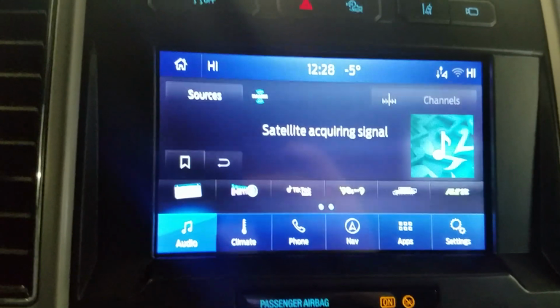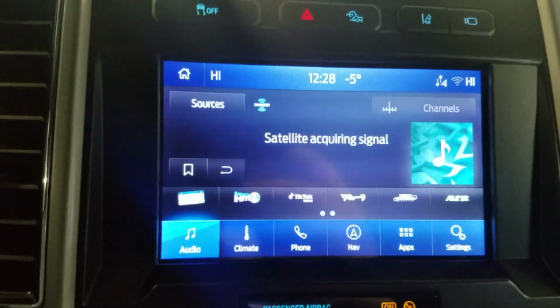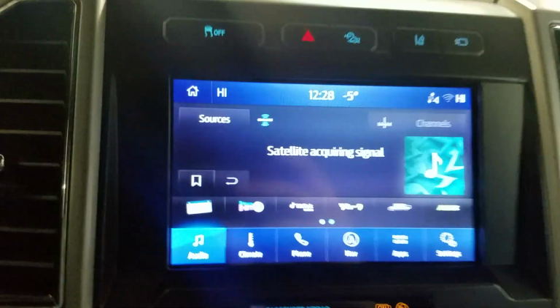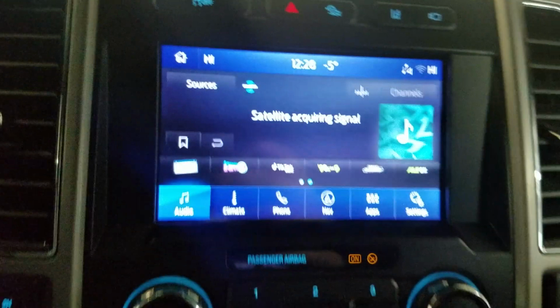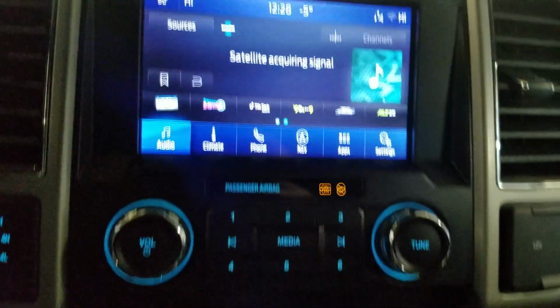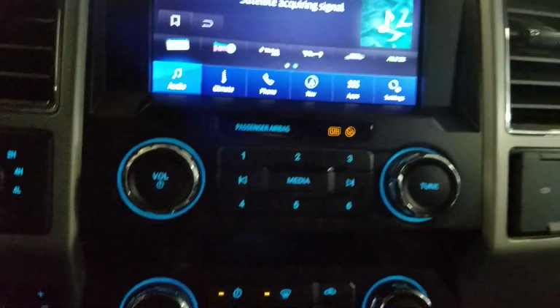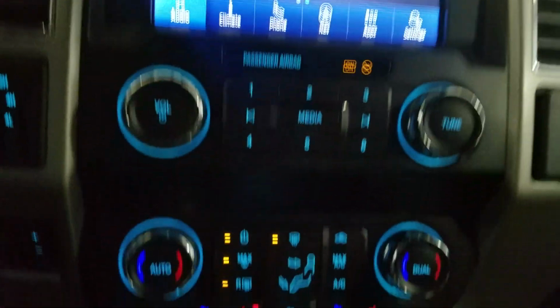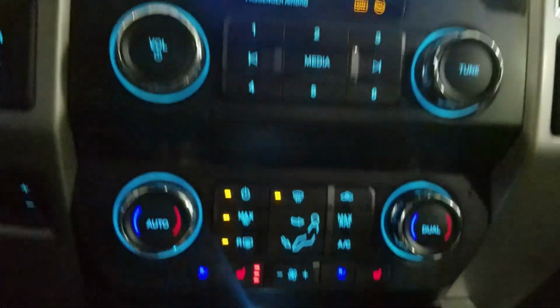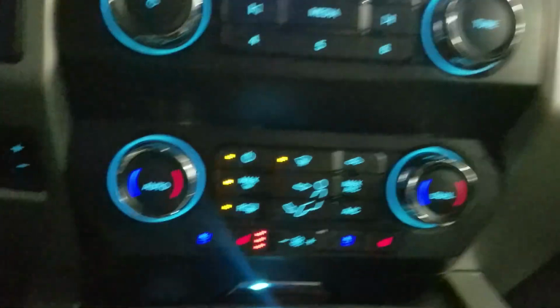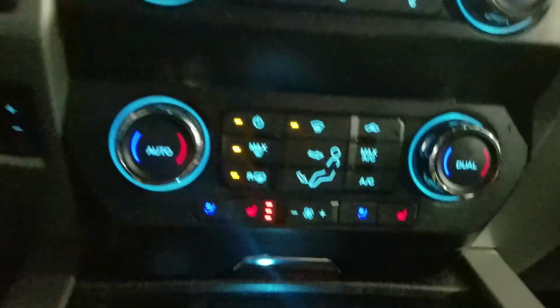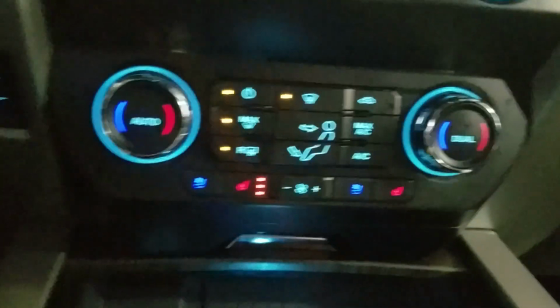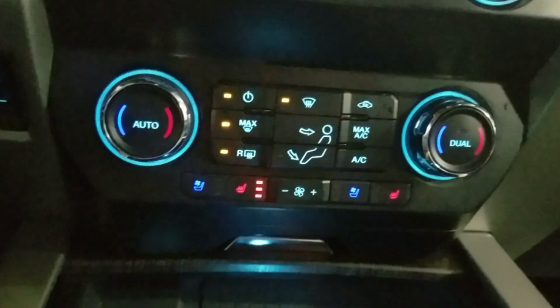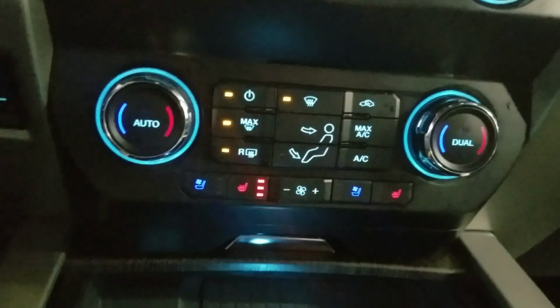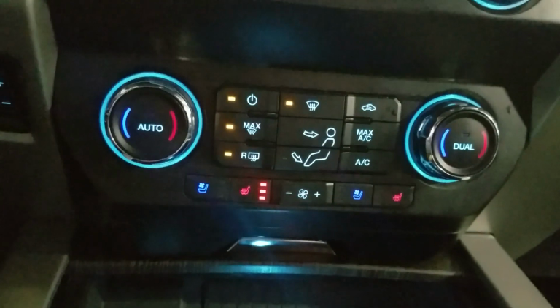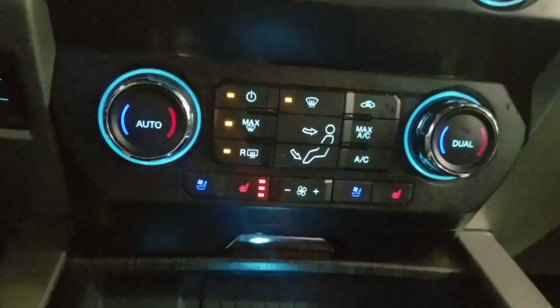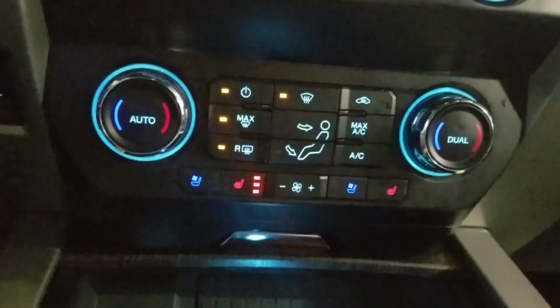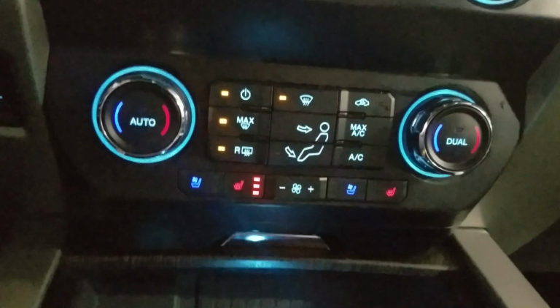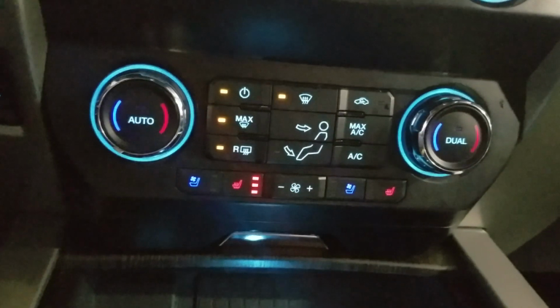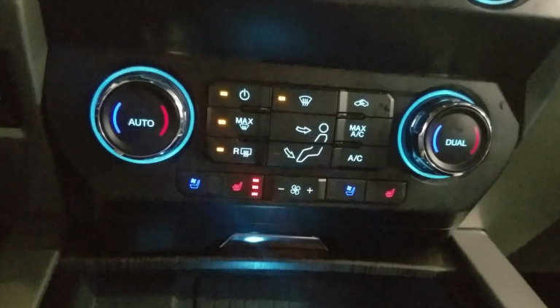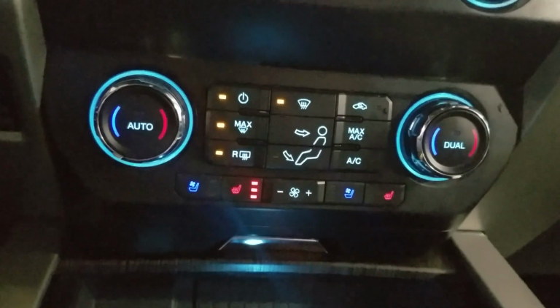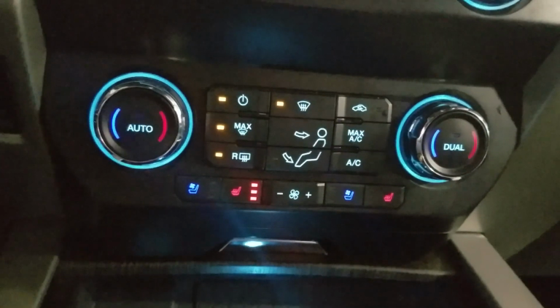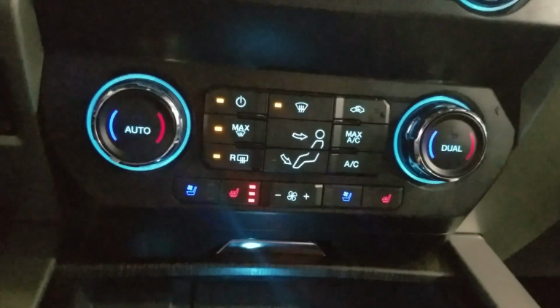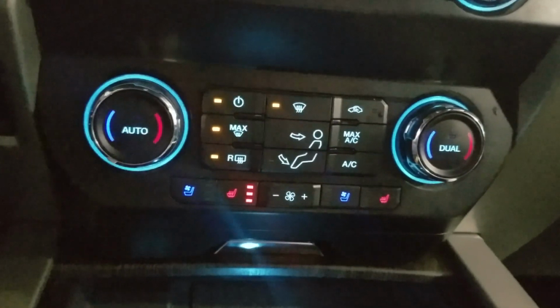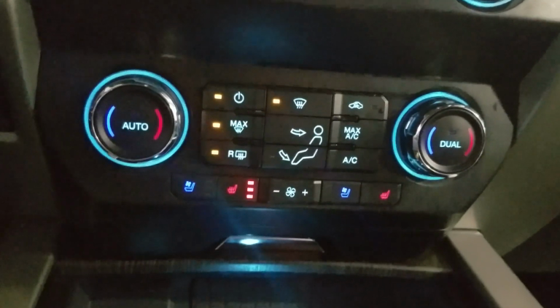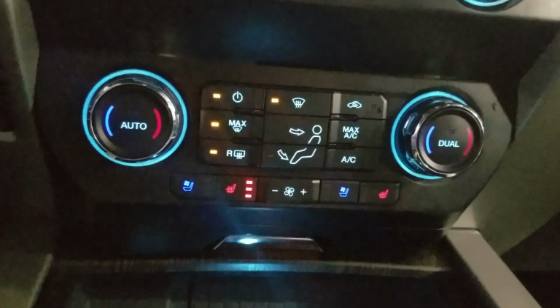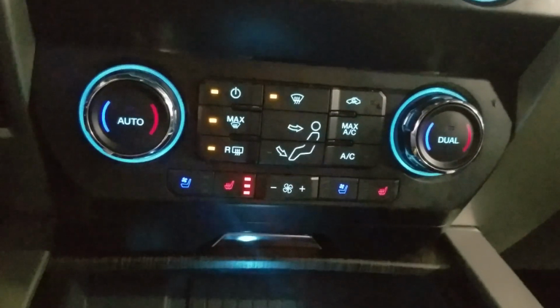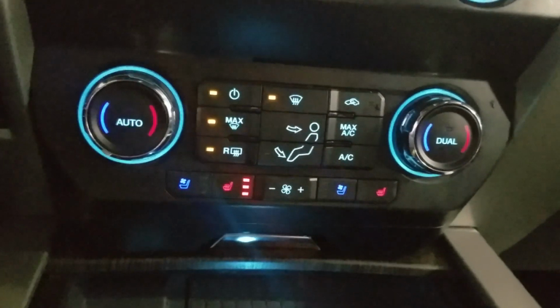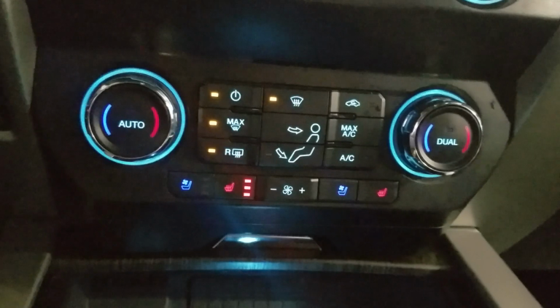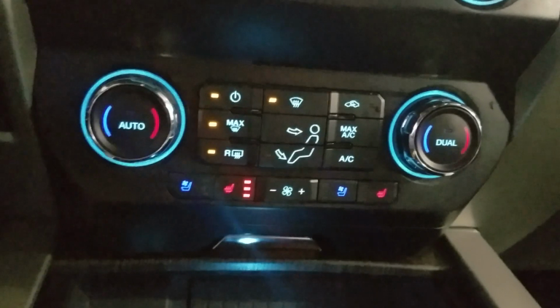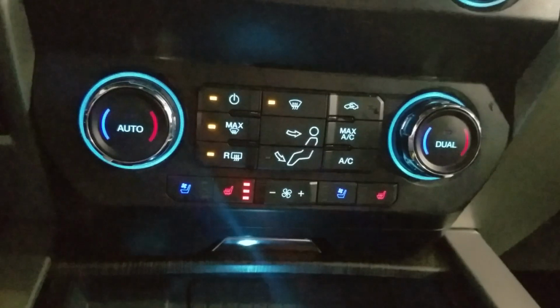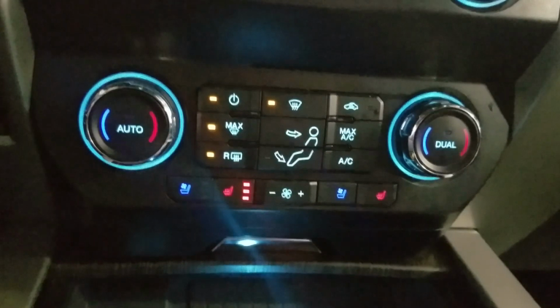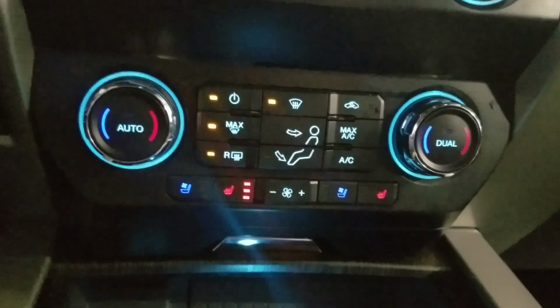Below that is the climate control area which provides air conditioning and heating for the cabin. Alongside that we have heated seats and cooled seats.